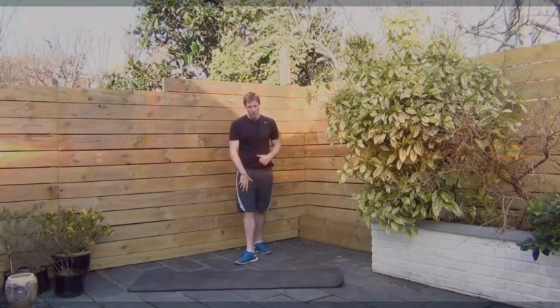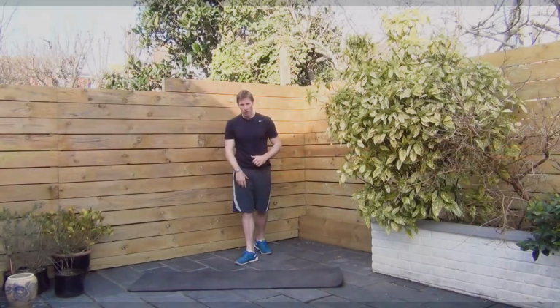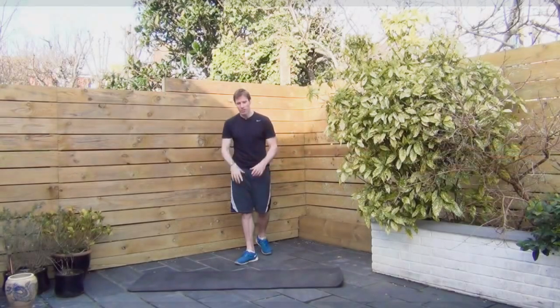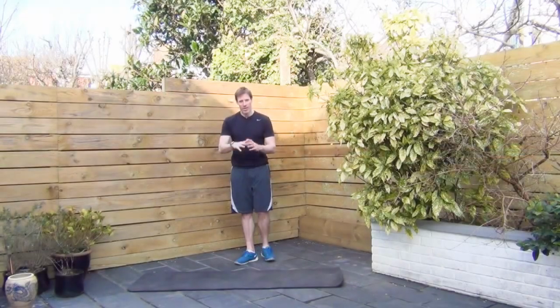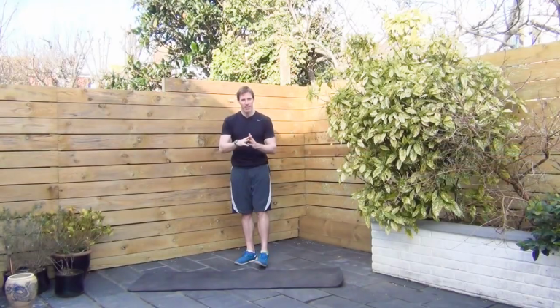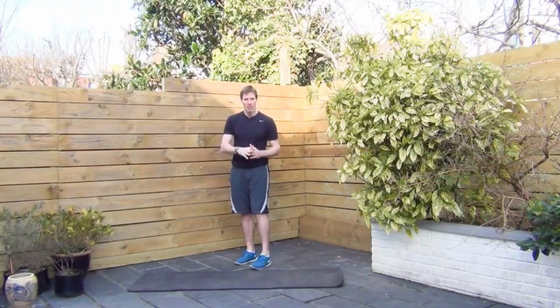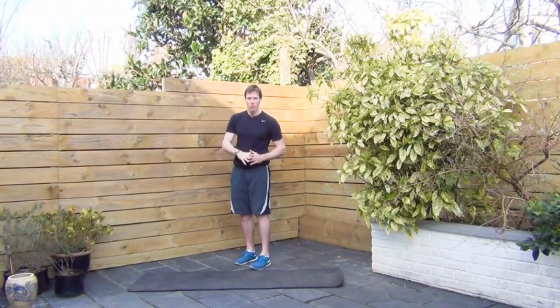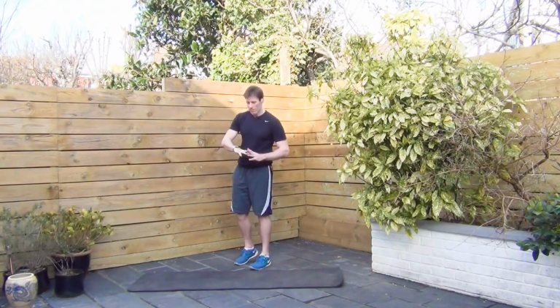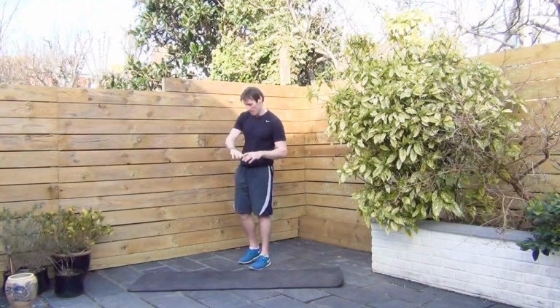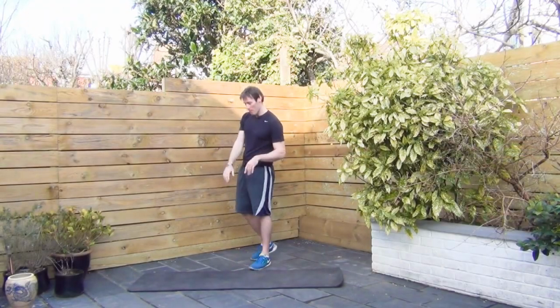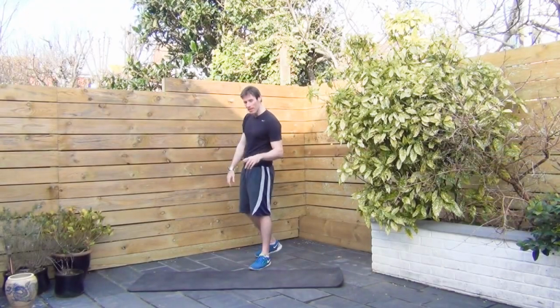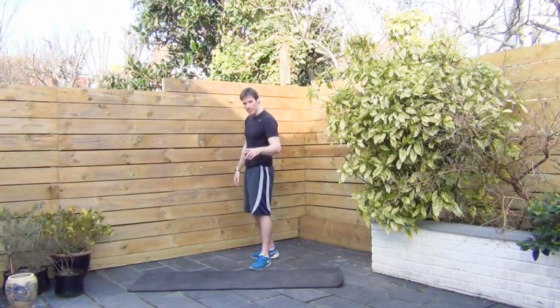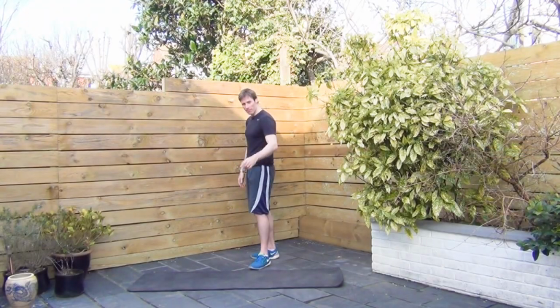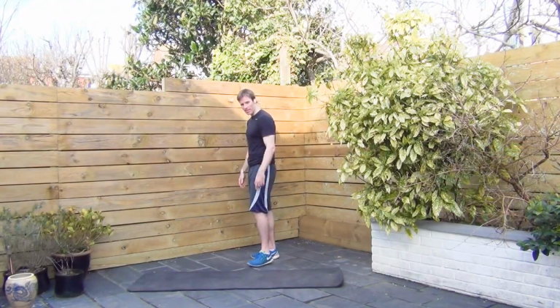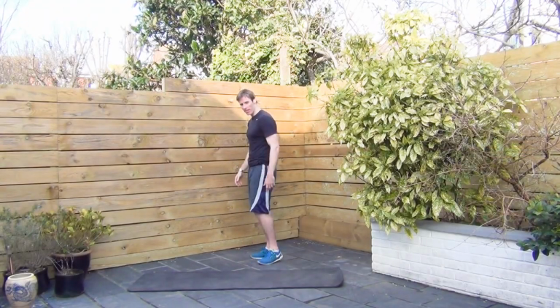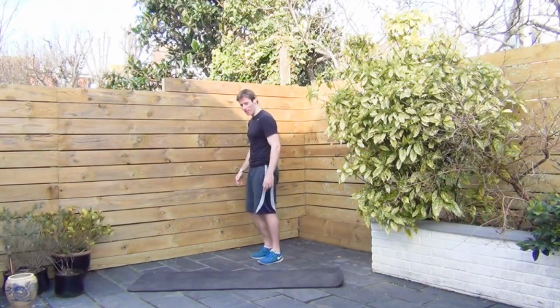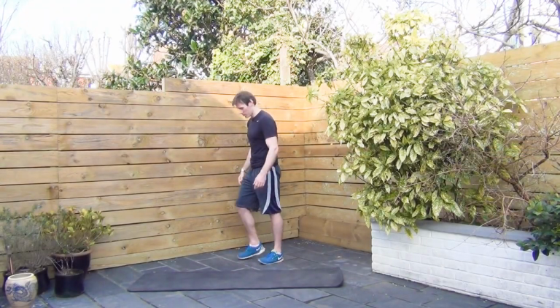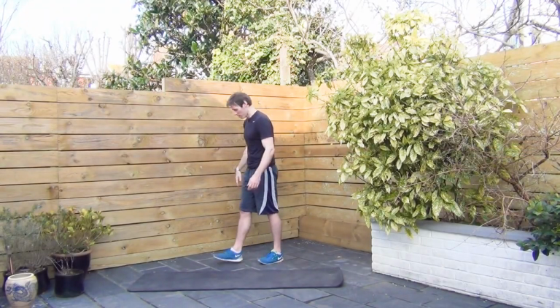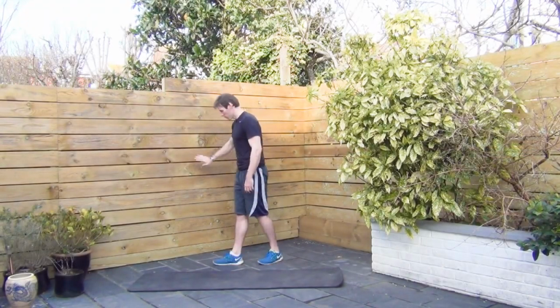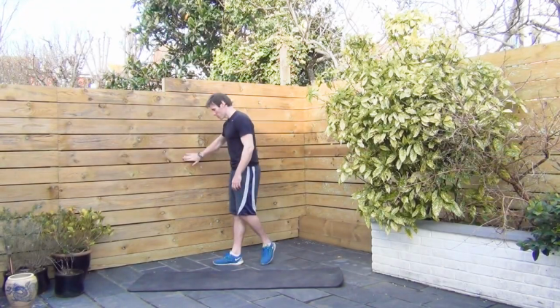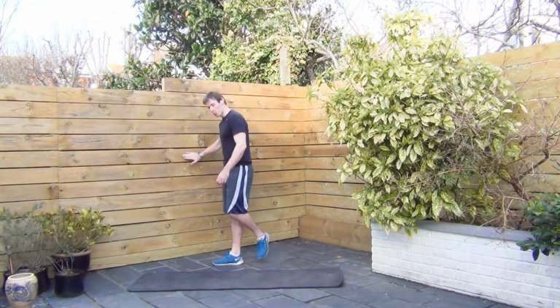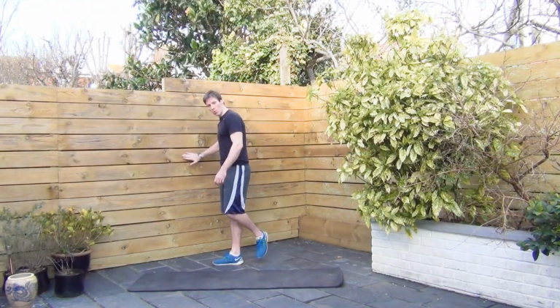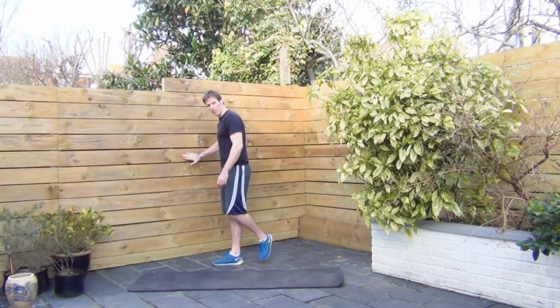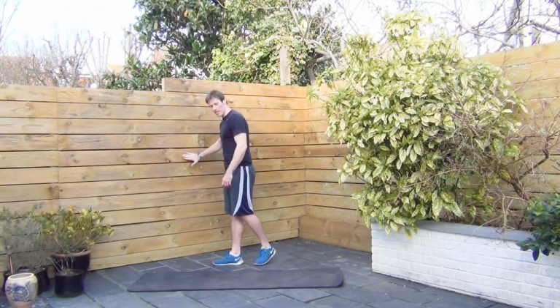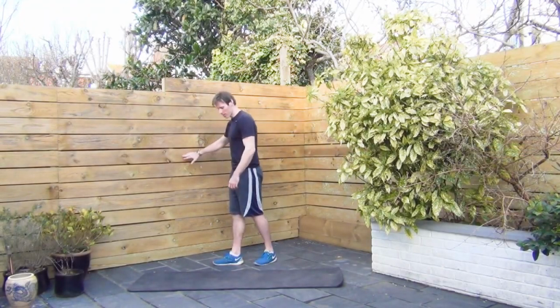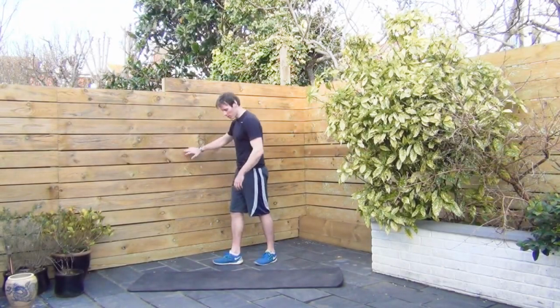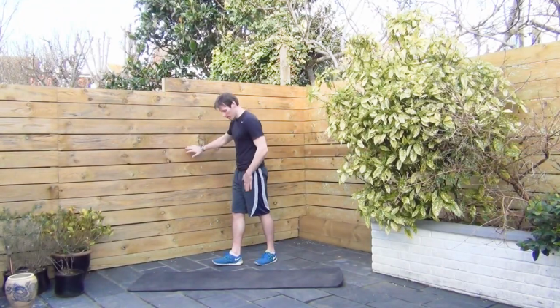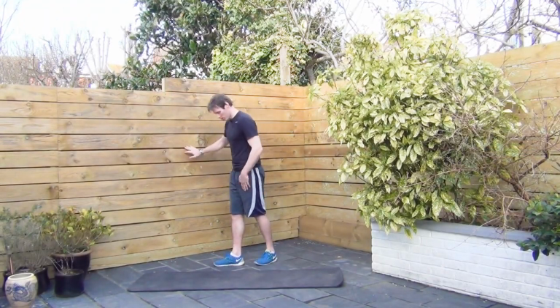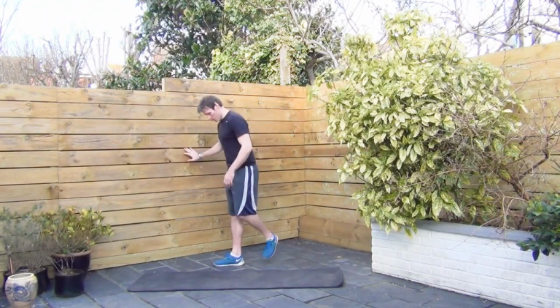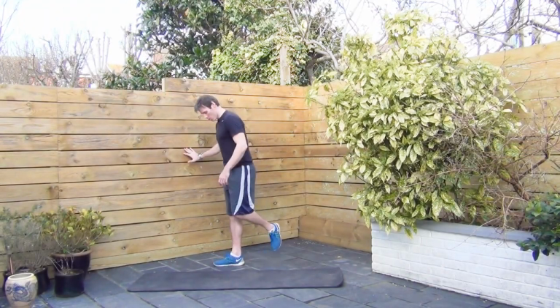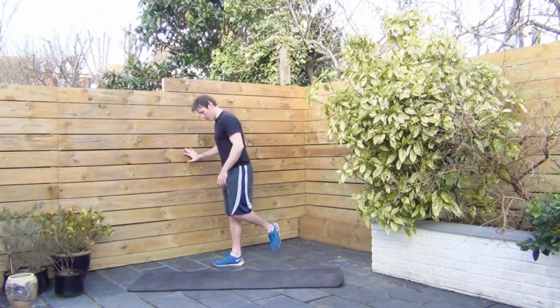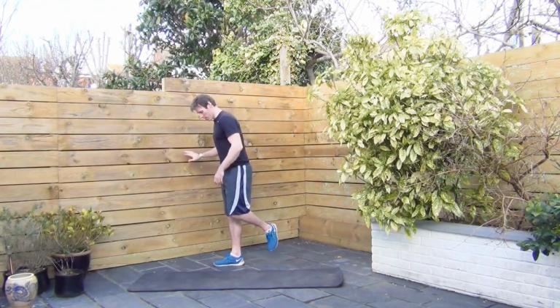Pull. We're going to kick off with some stiff legged deadlifts. Use the wall if you need to. One foot.